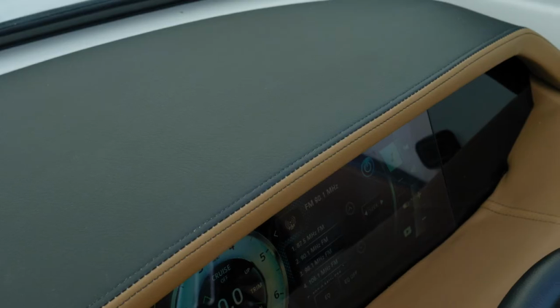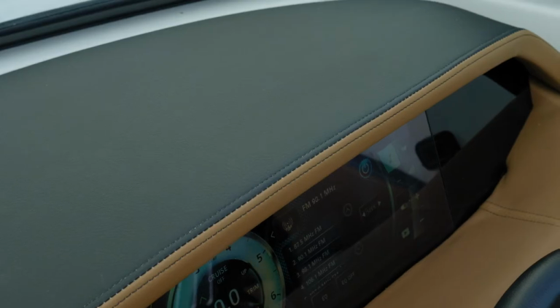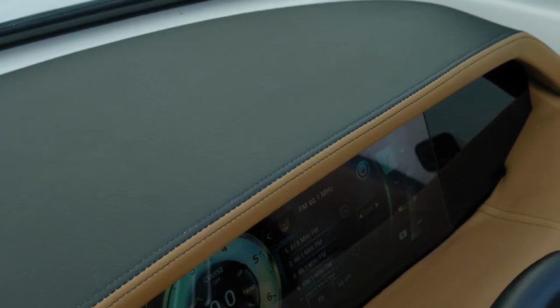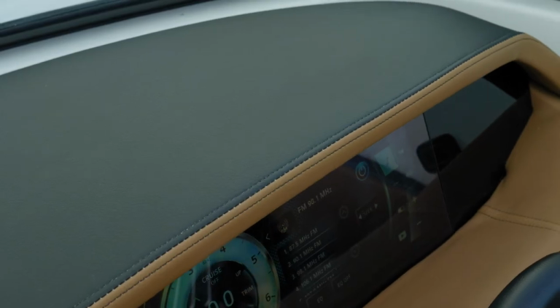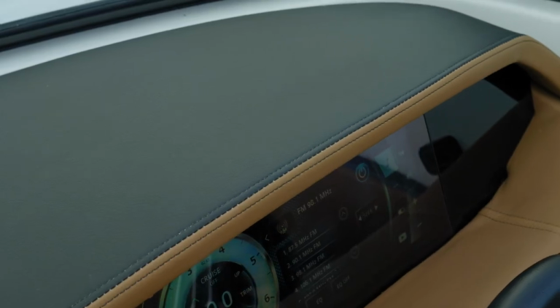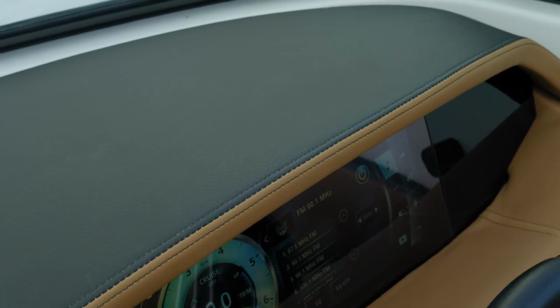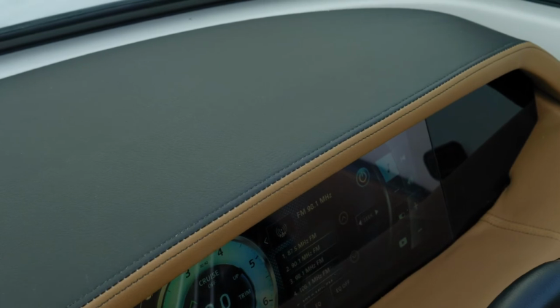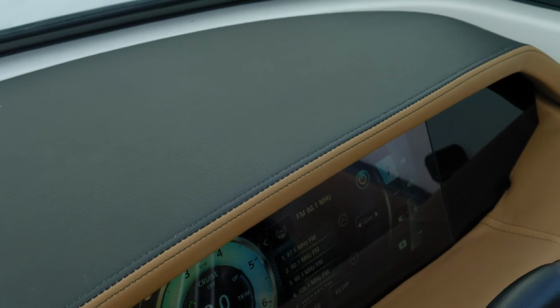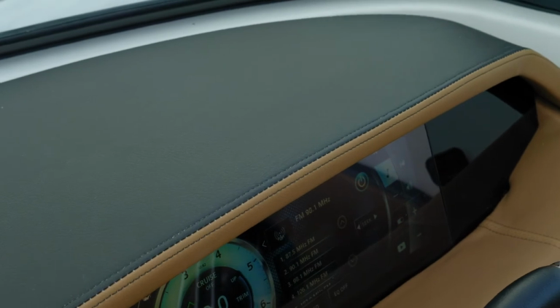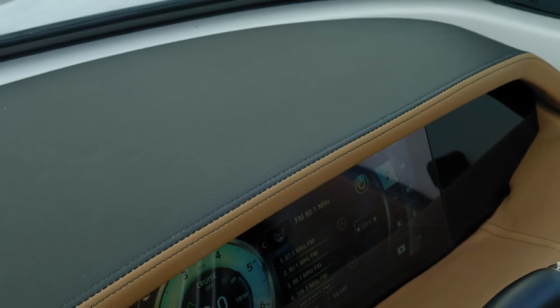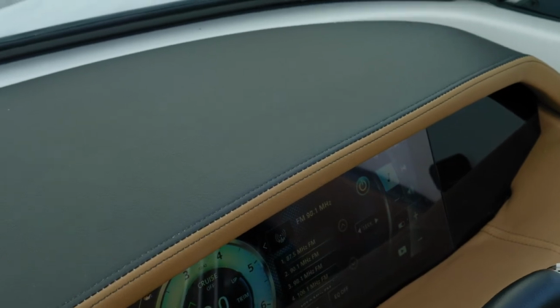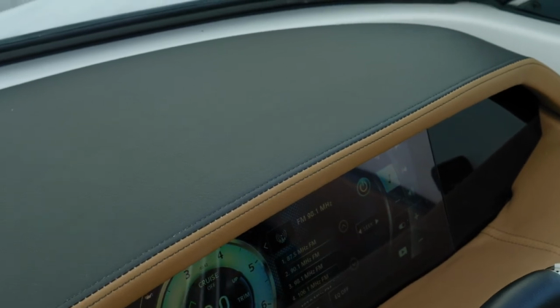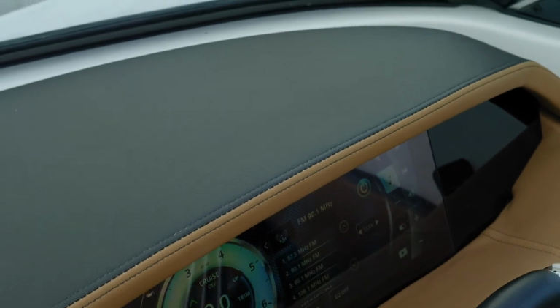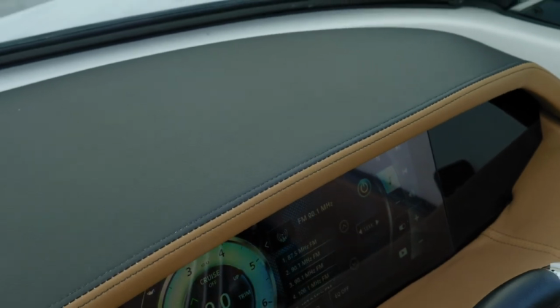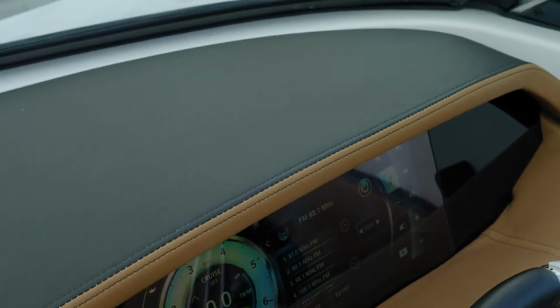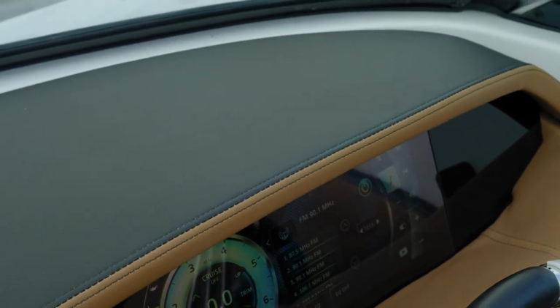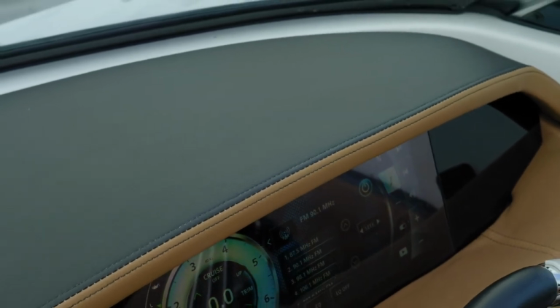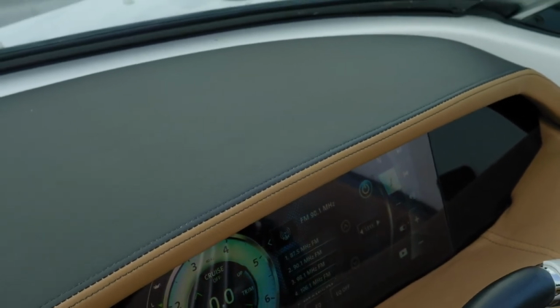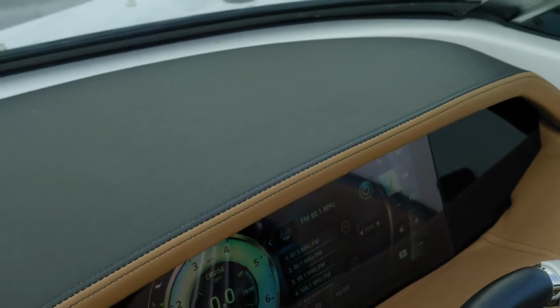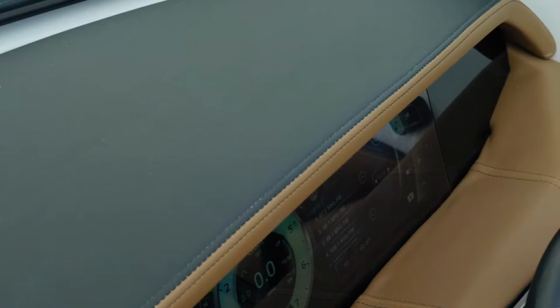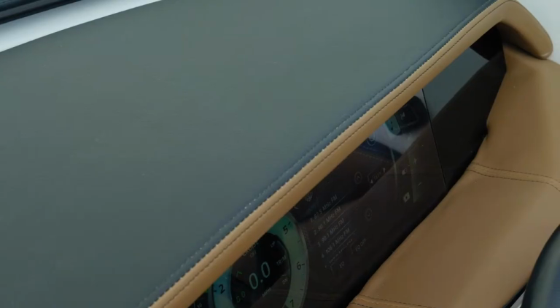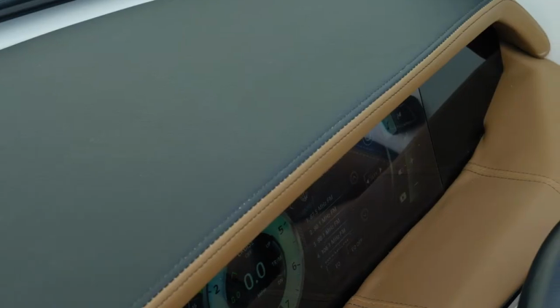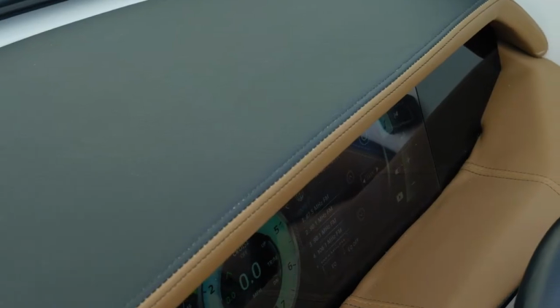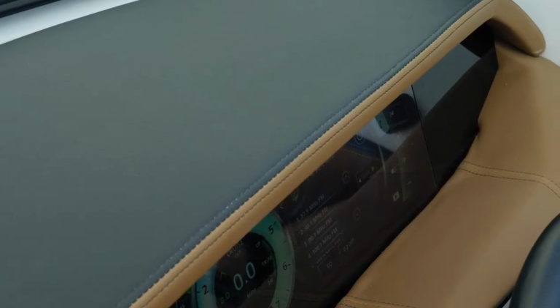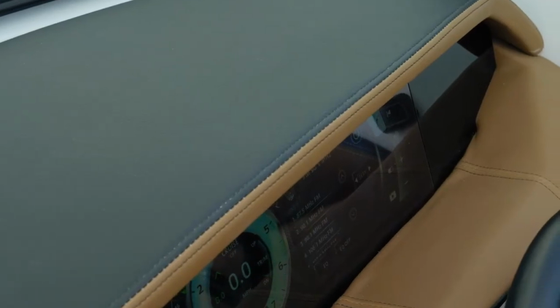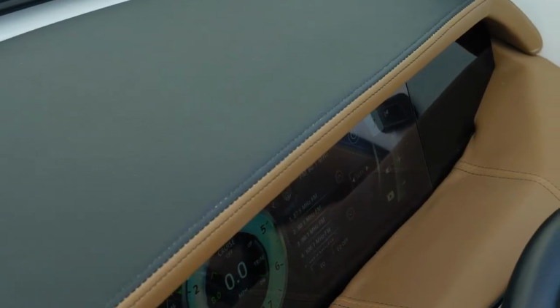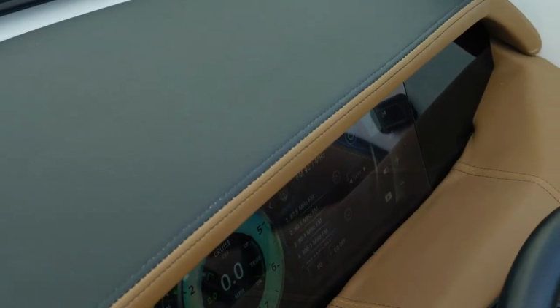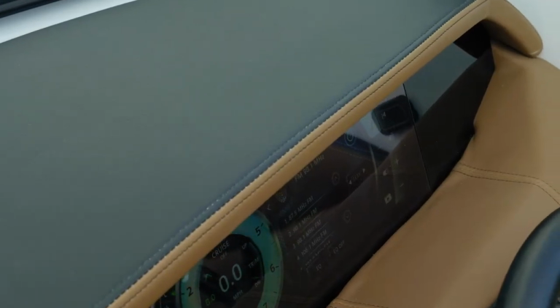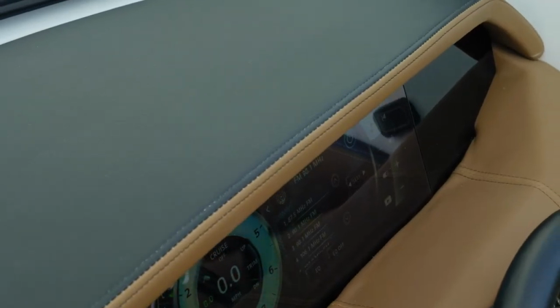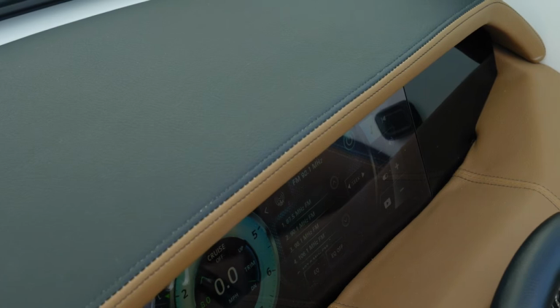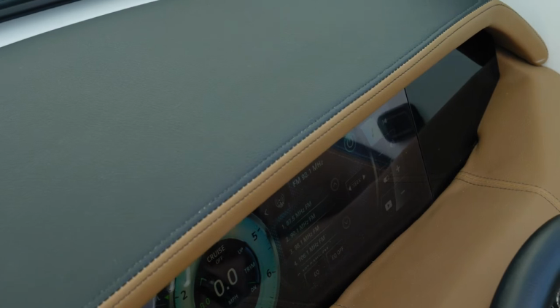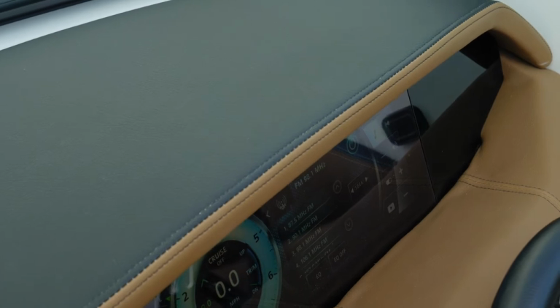The vinyl-wrapped dash is hand-stitched and looks beautiful. It's going to keep any glare off the dash and out of your eyes.